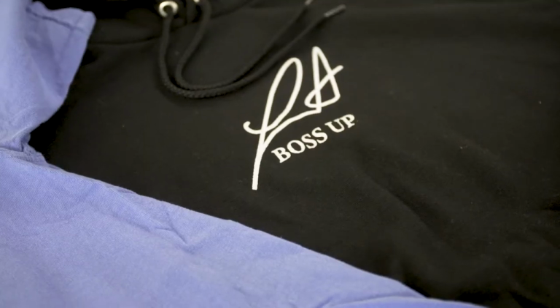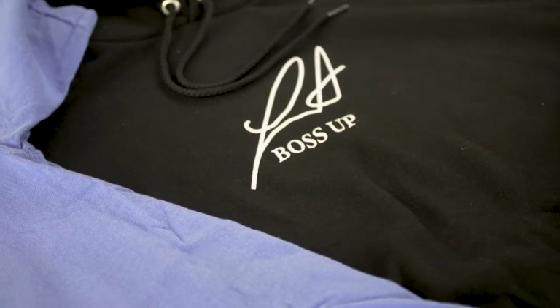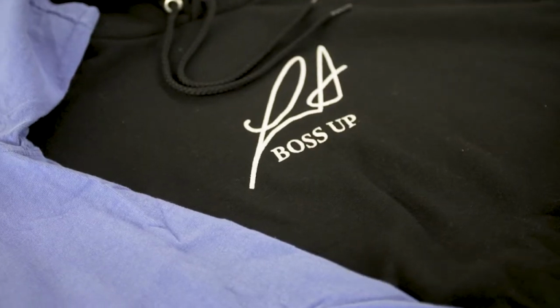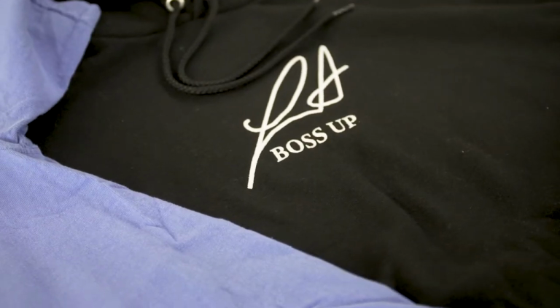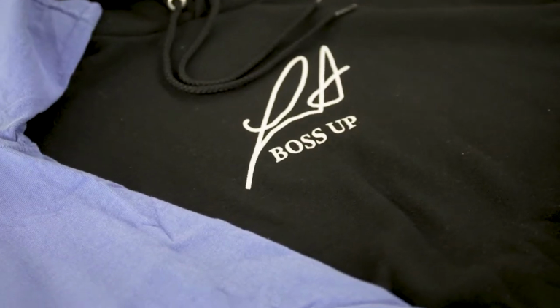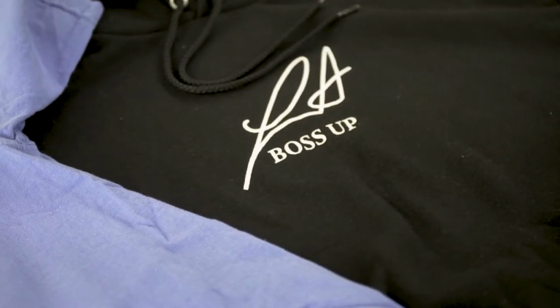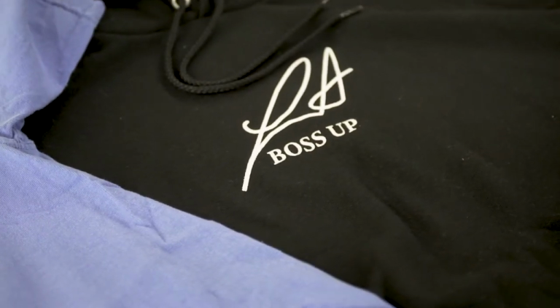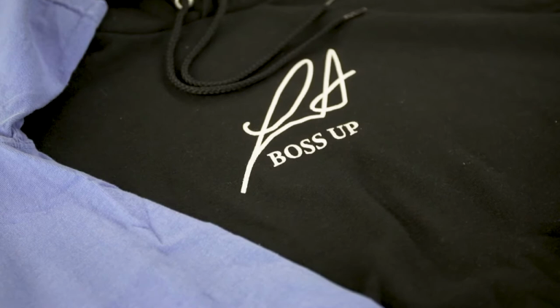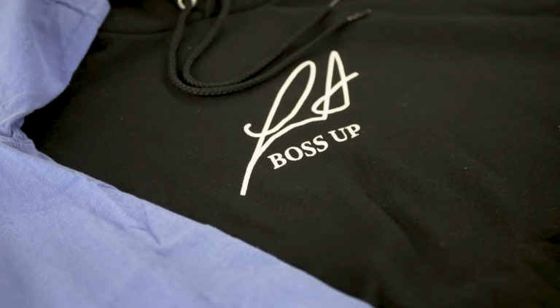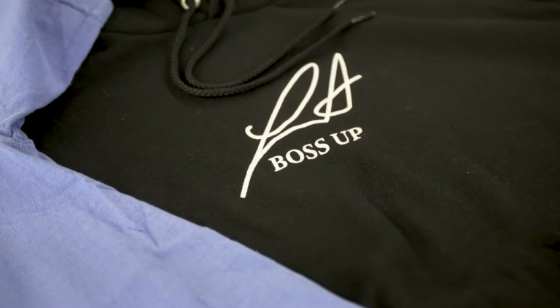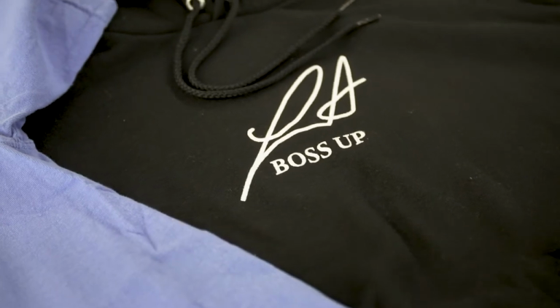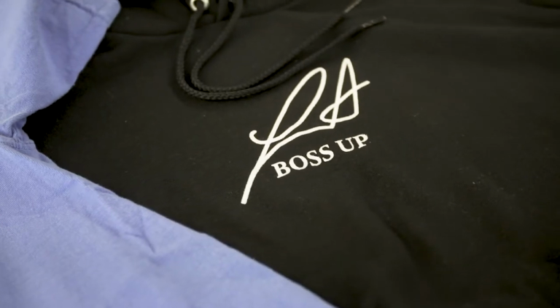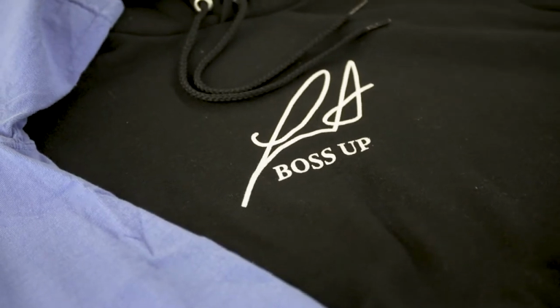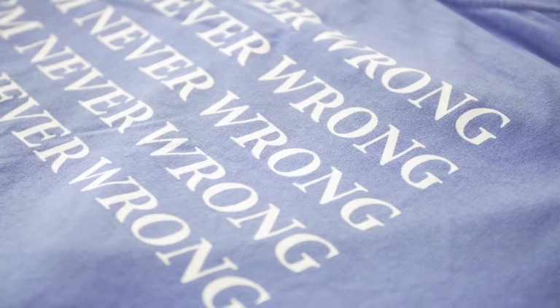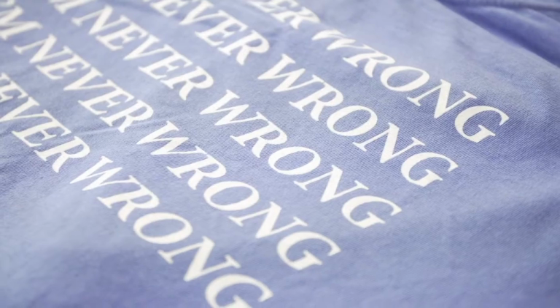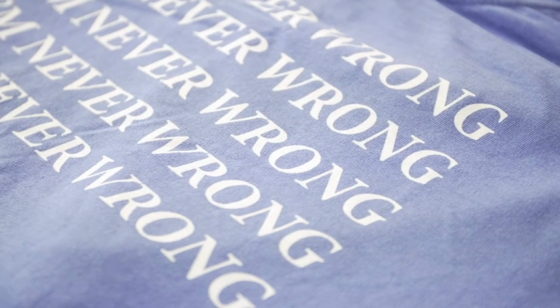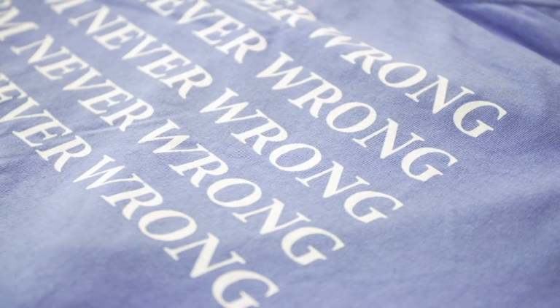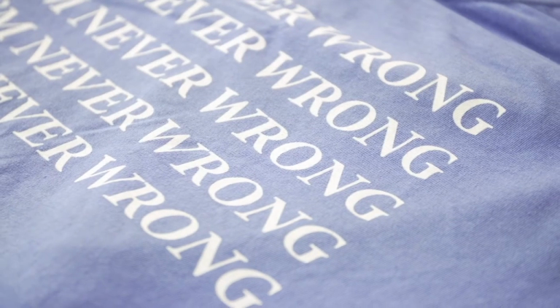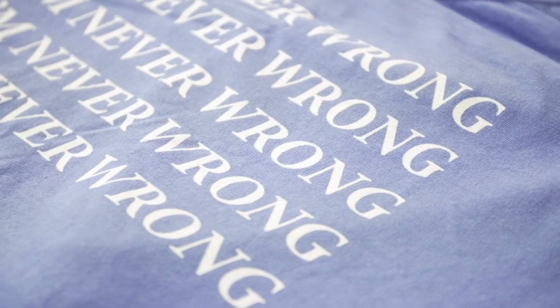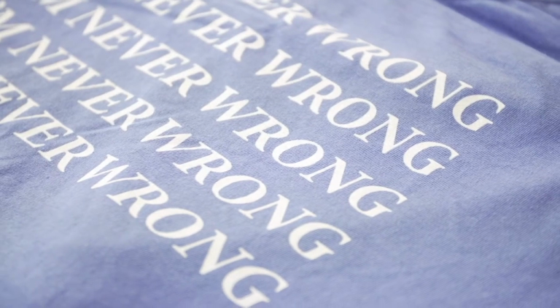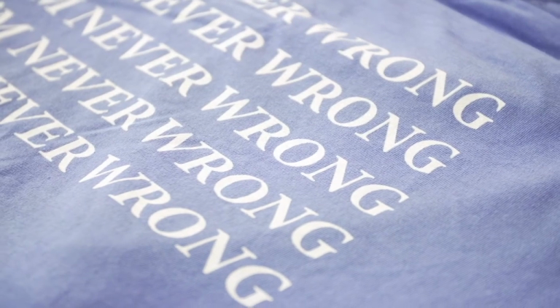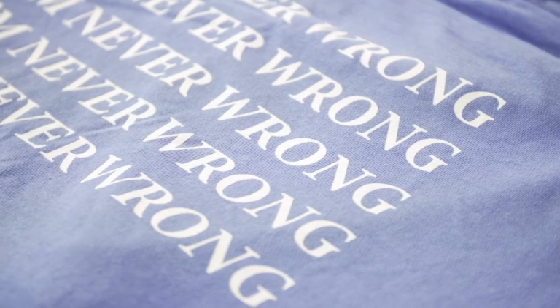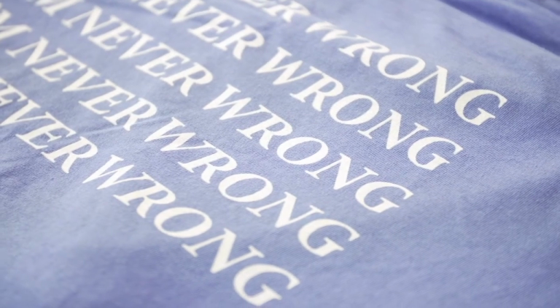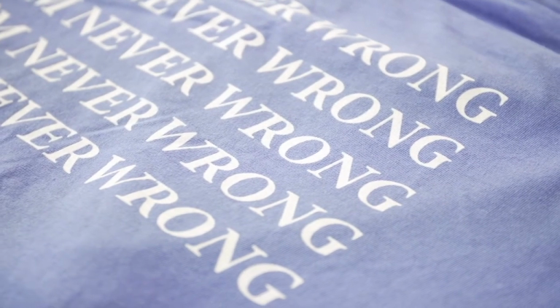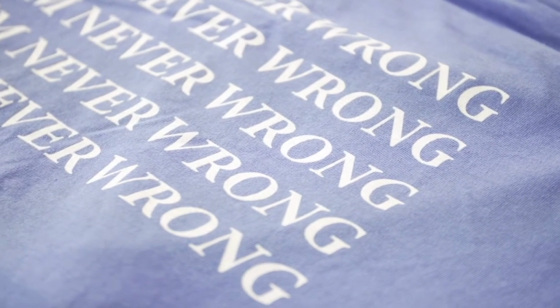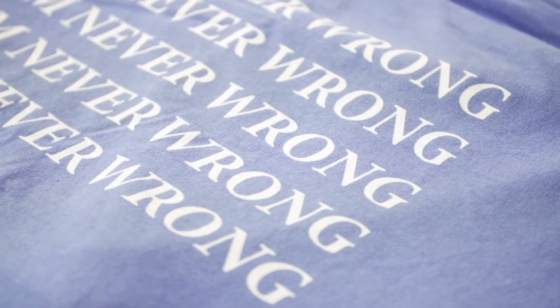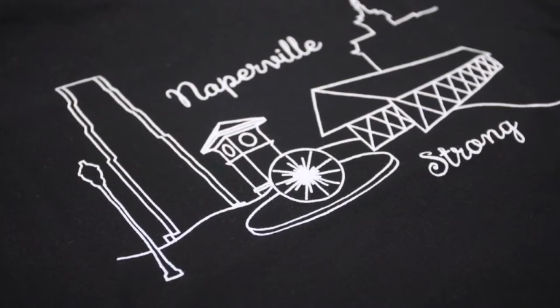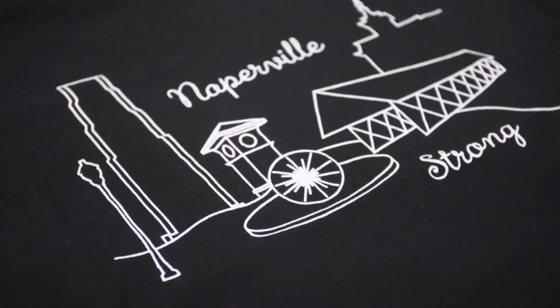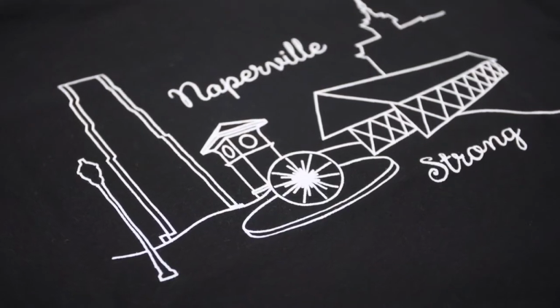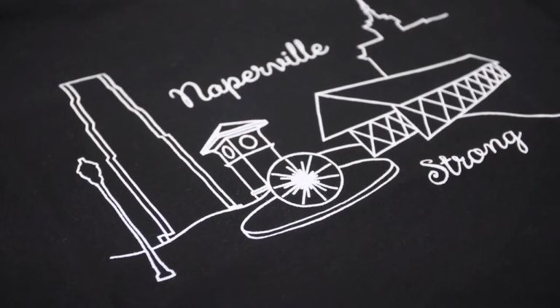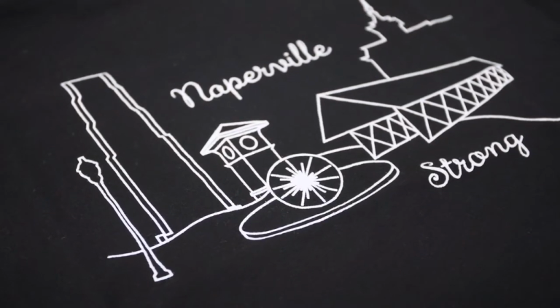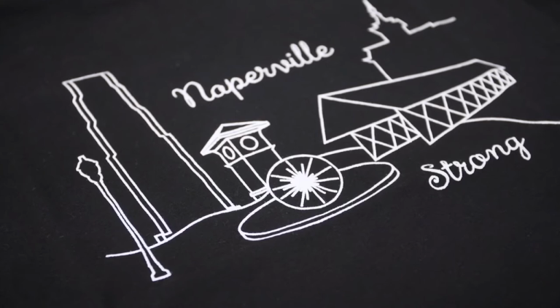We stepped it up and tried some of their nicer inks — their low bleed and their Yeti ink — and those are incredible.